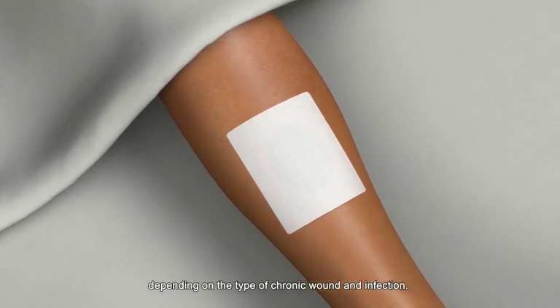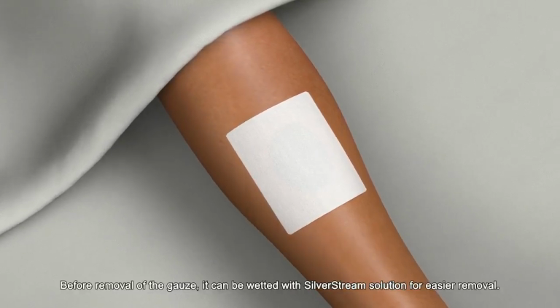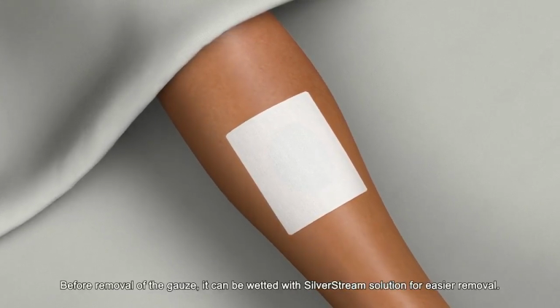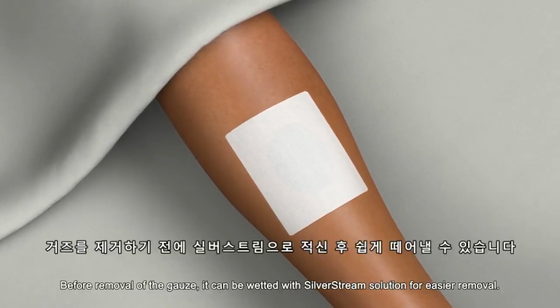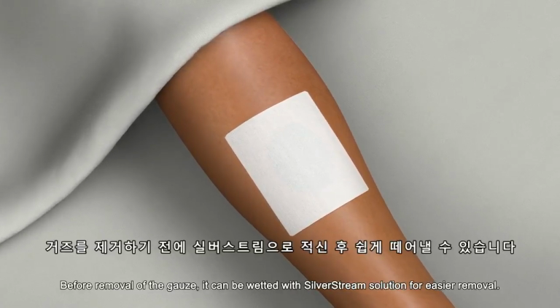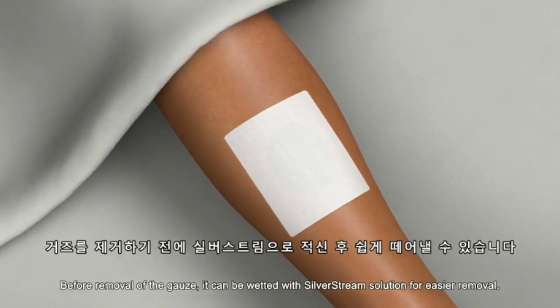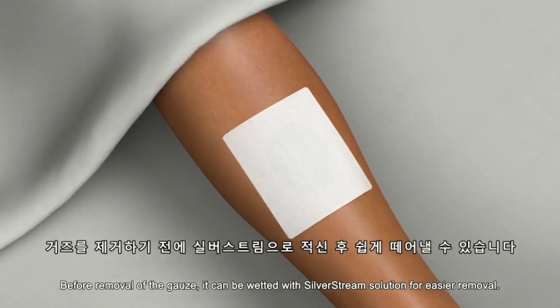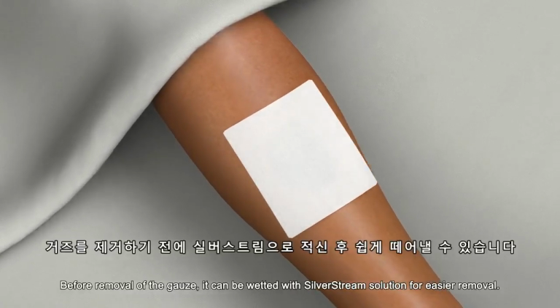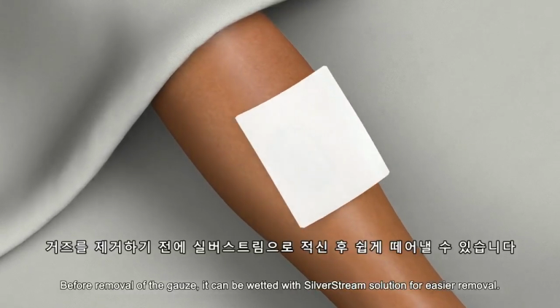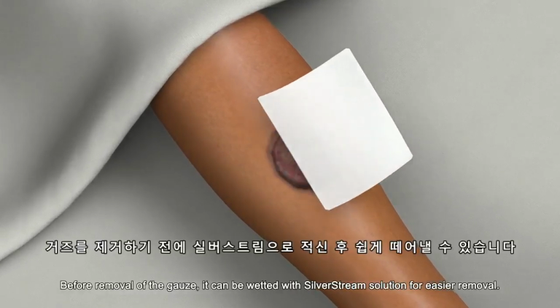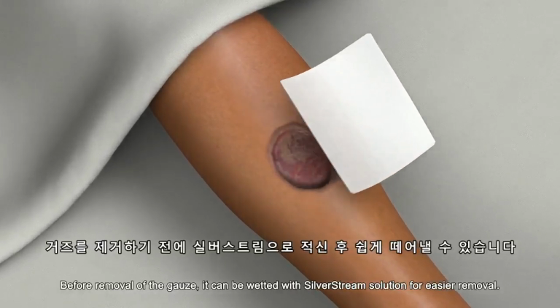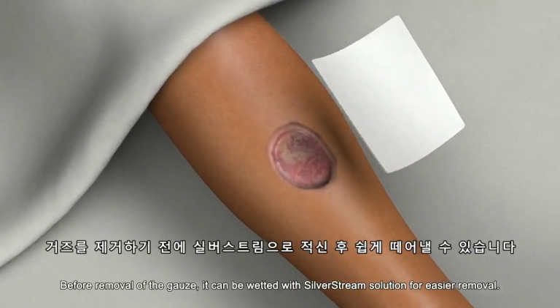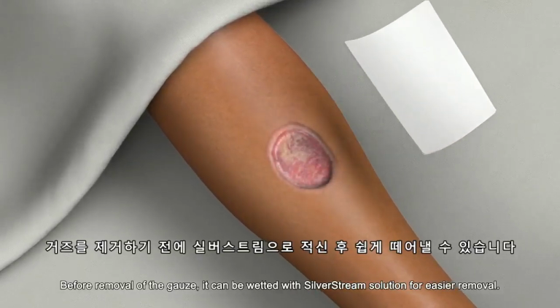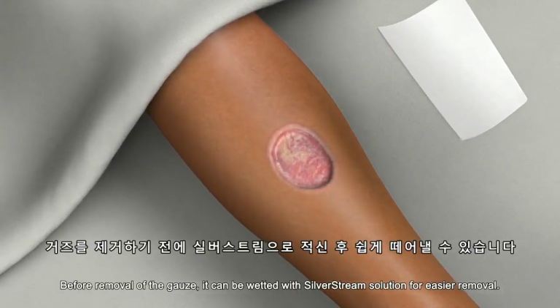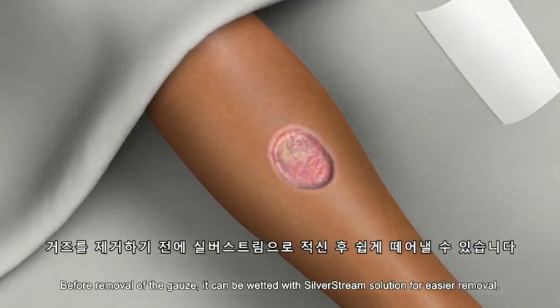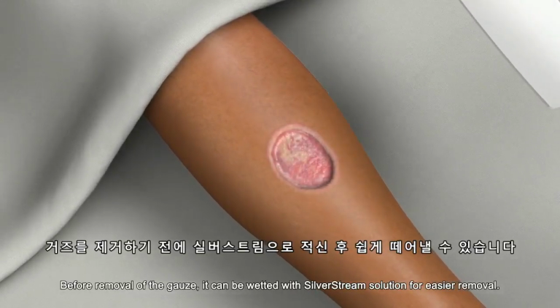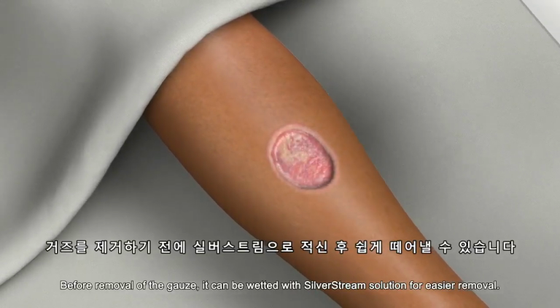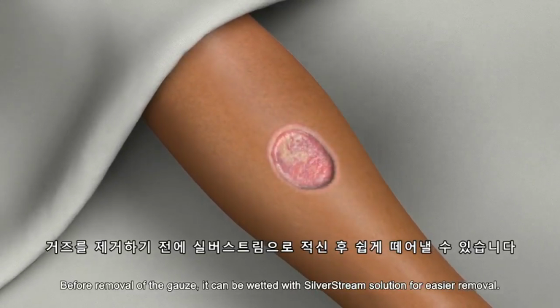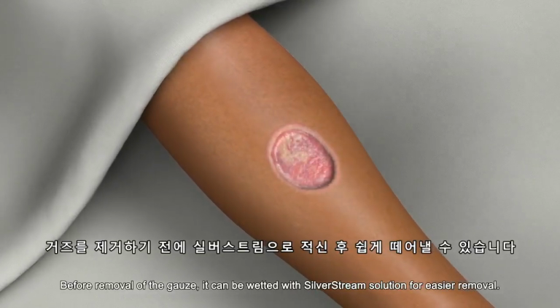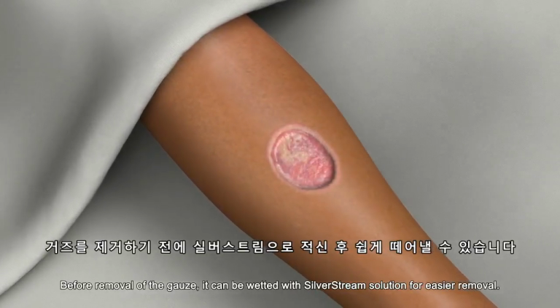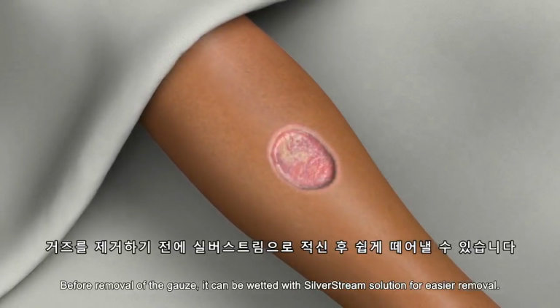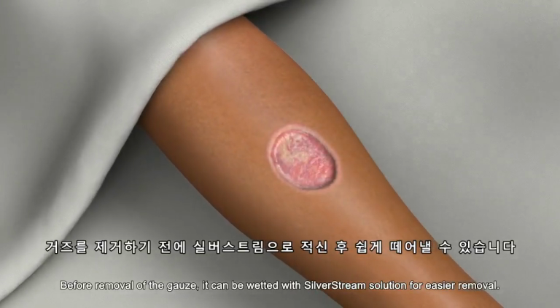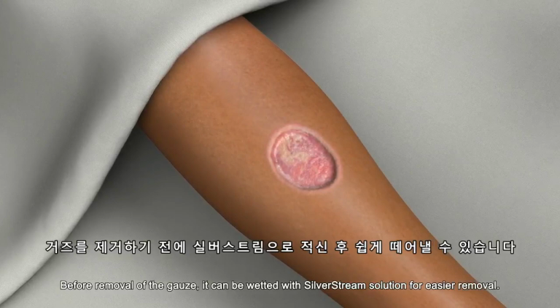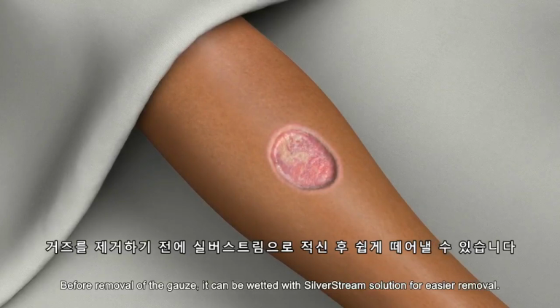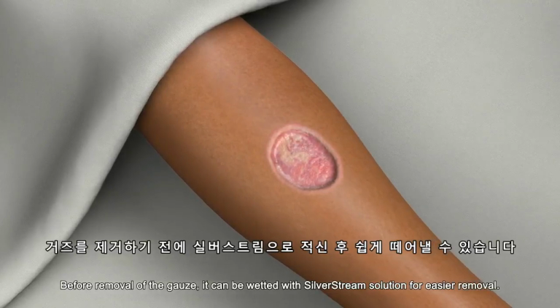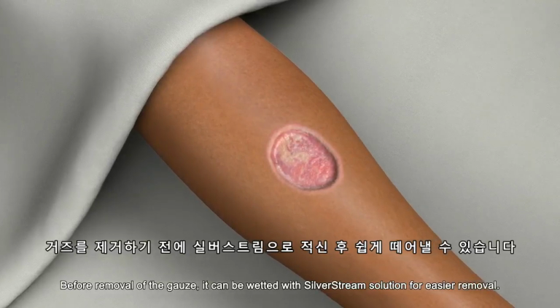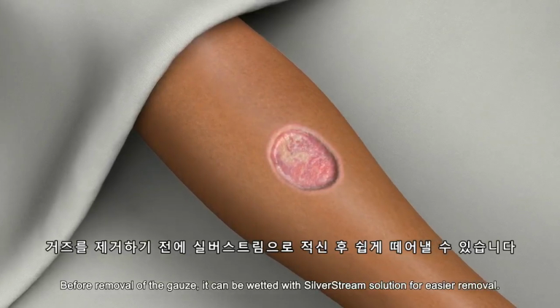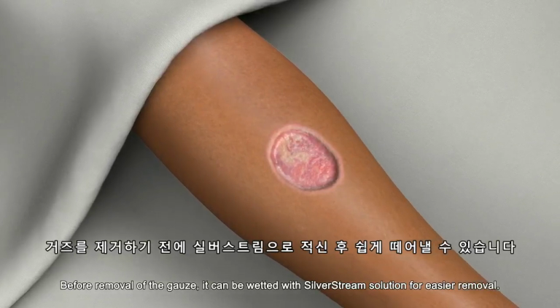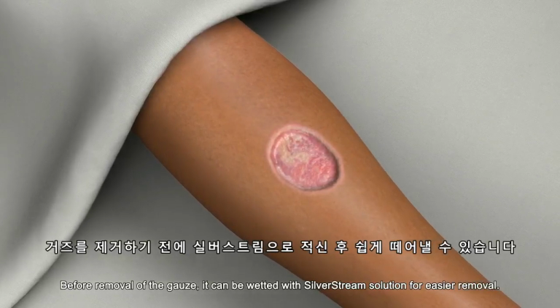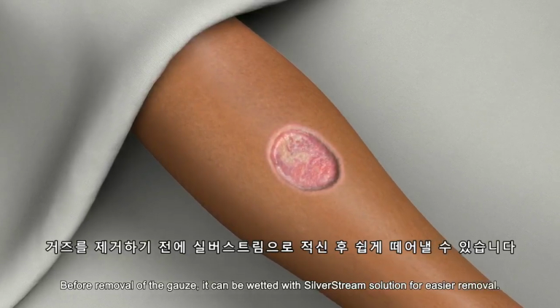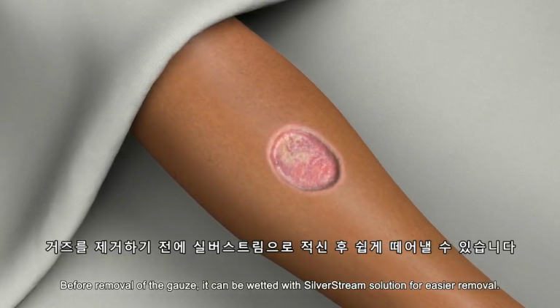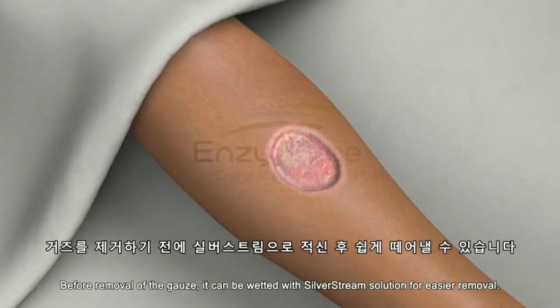Before removal of the gauze, it can be wetted with Silverstream solution for easier removal.